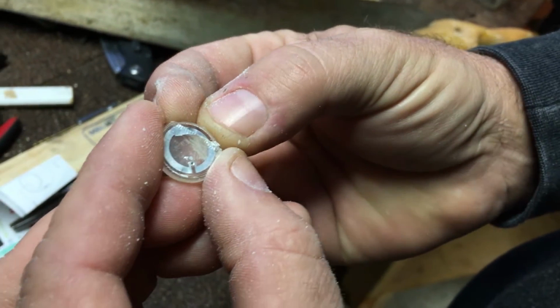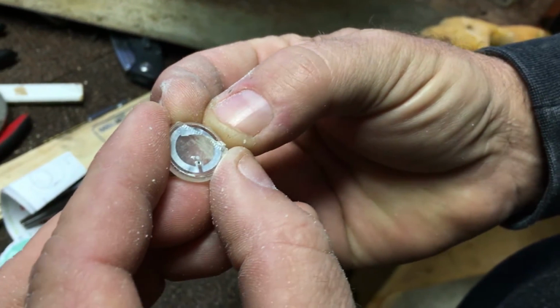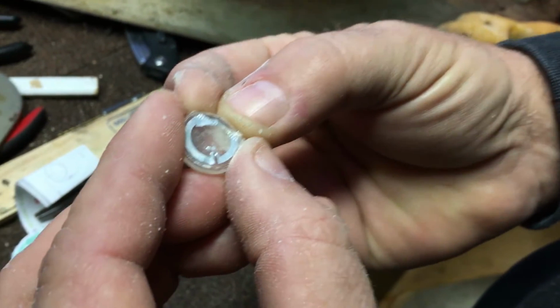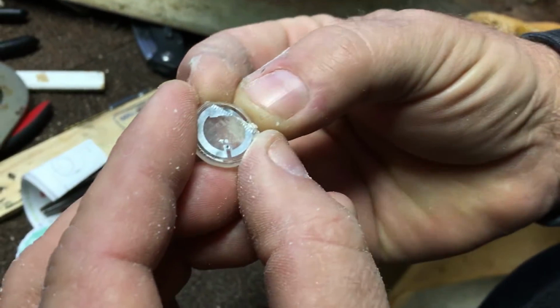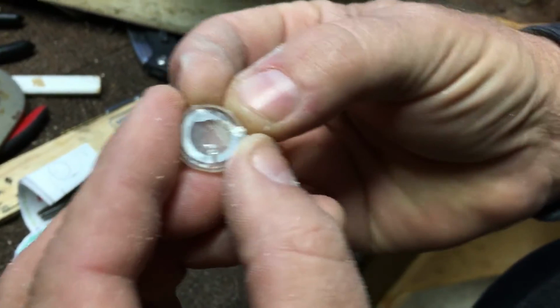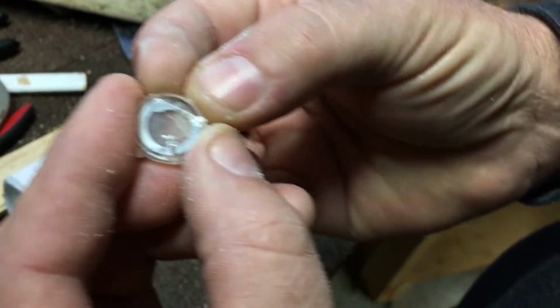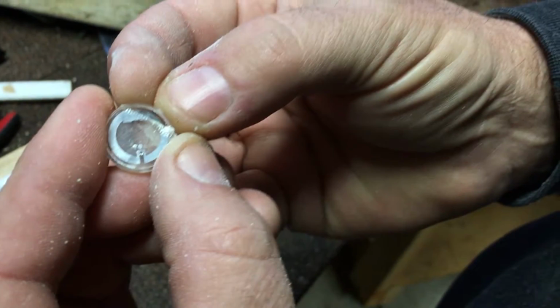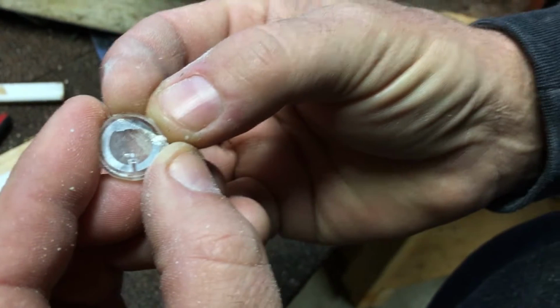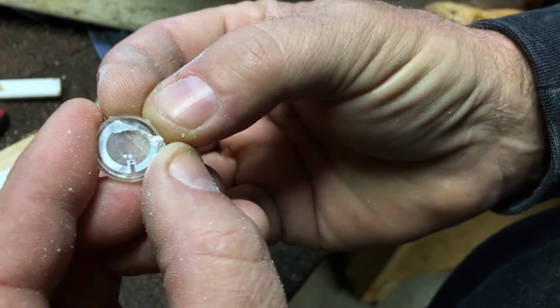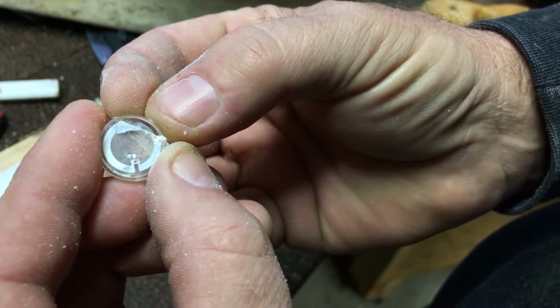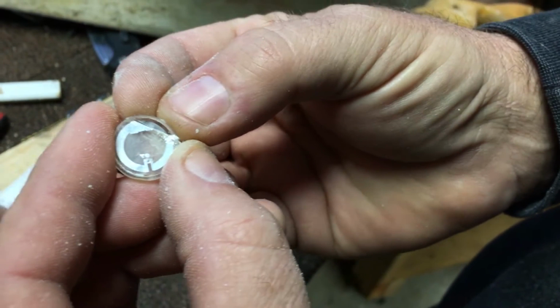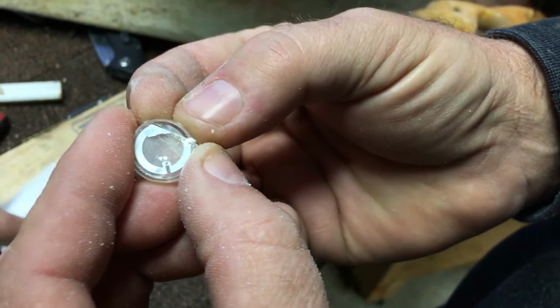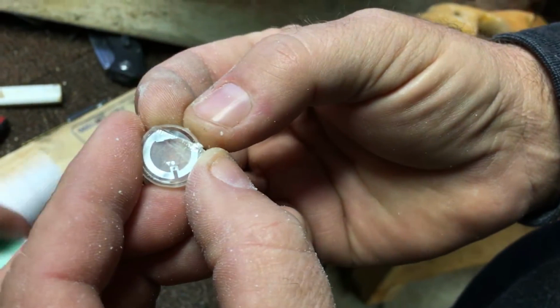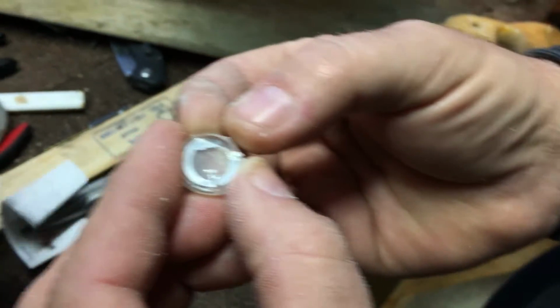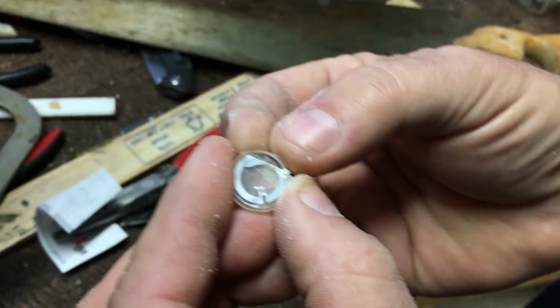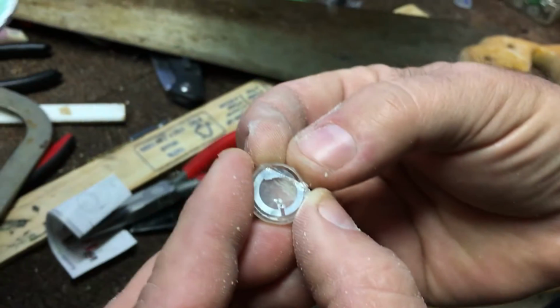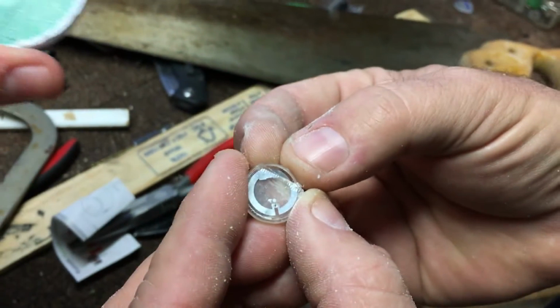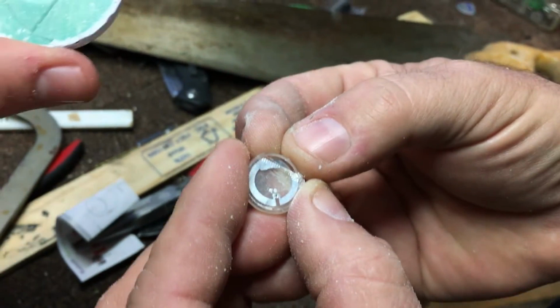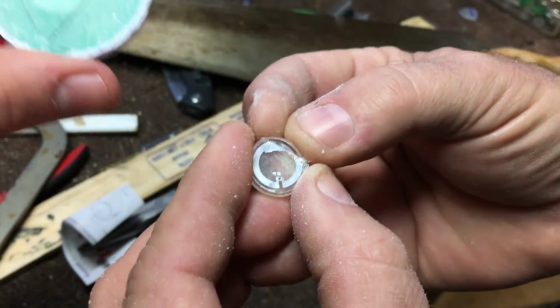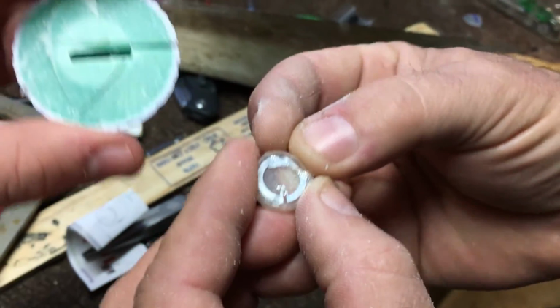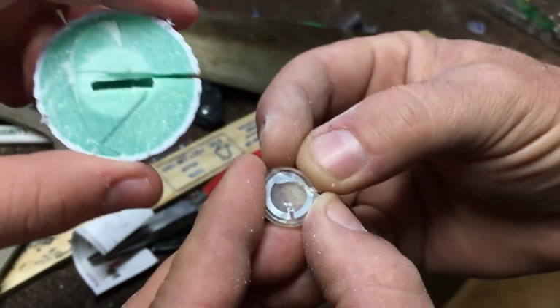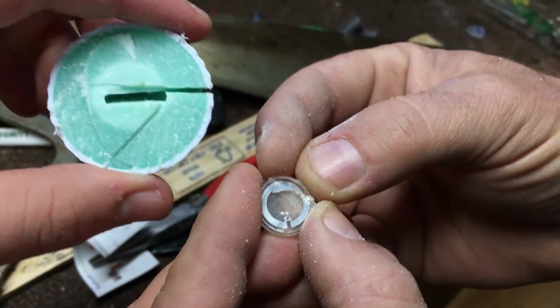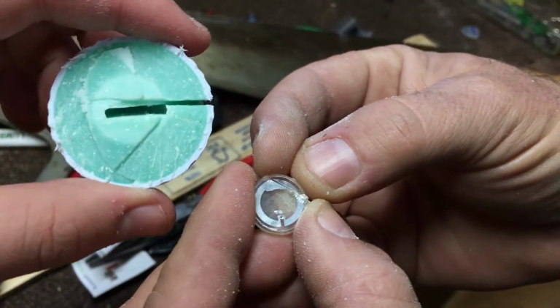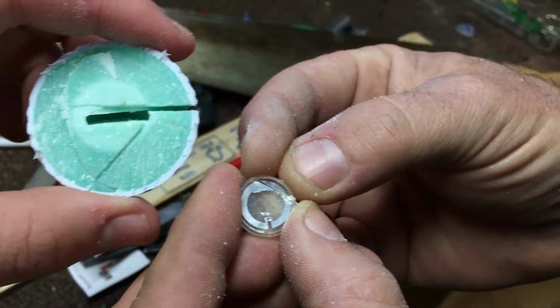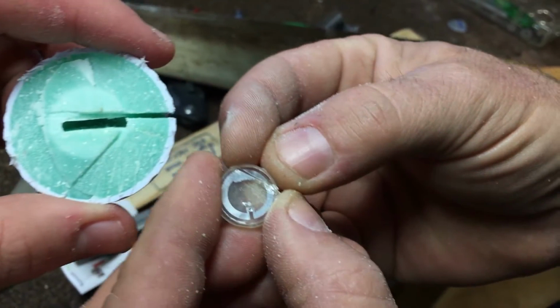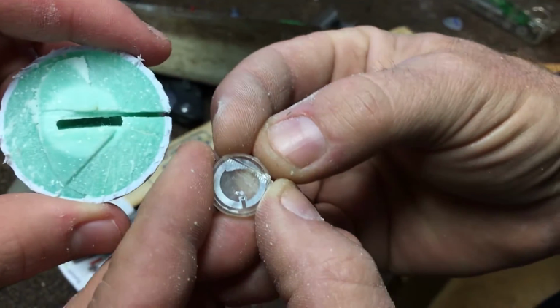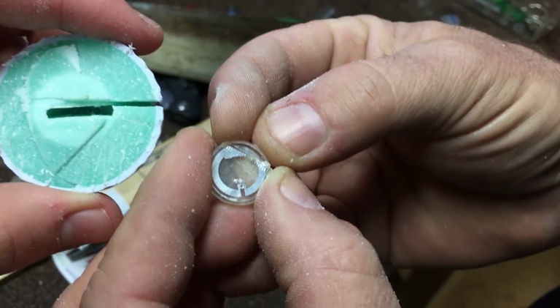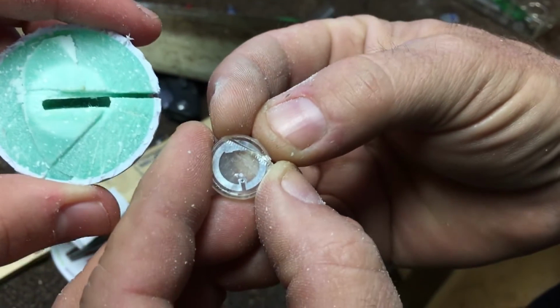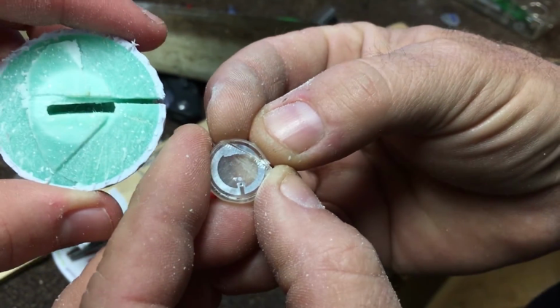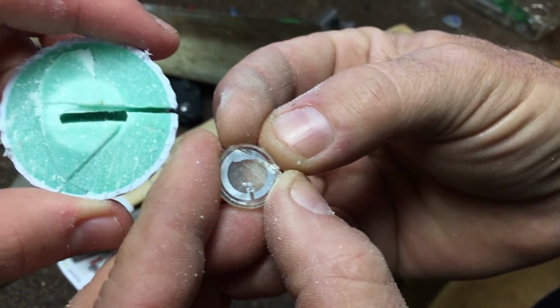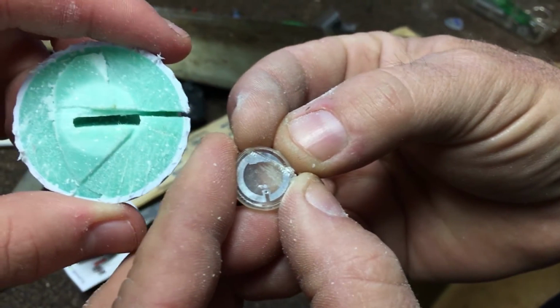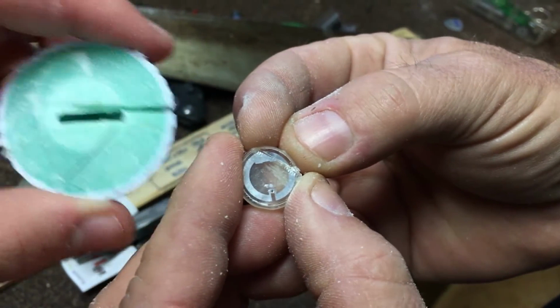So there you have it — the inside of the golf ball at Topgolf.